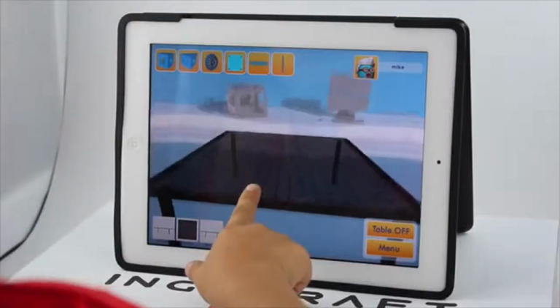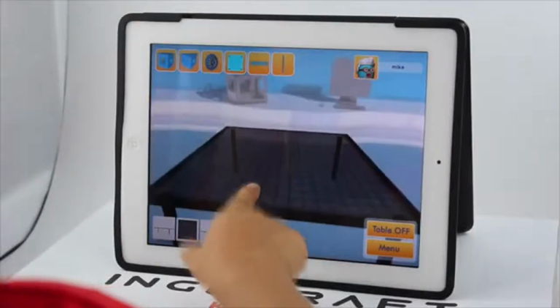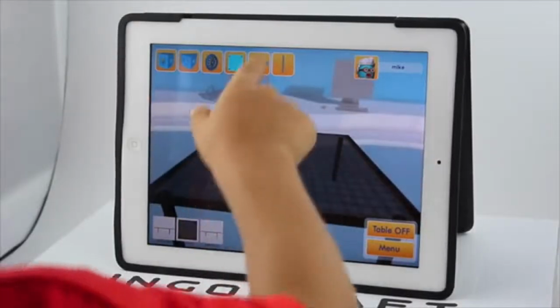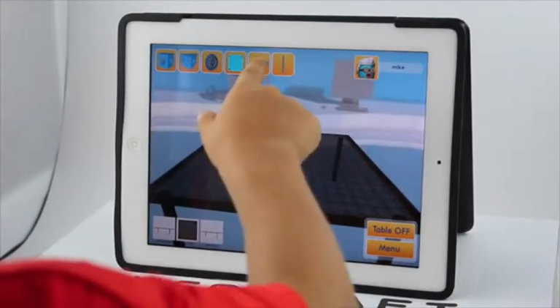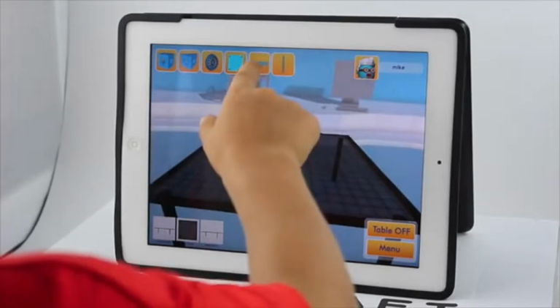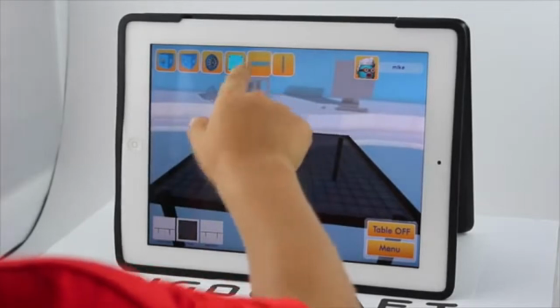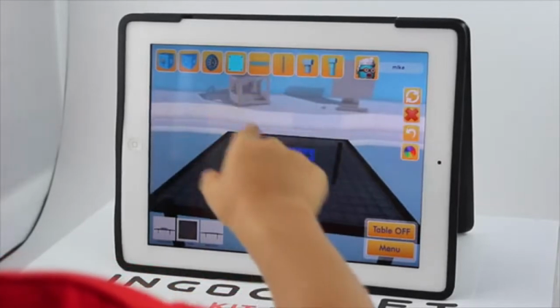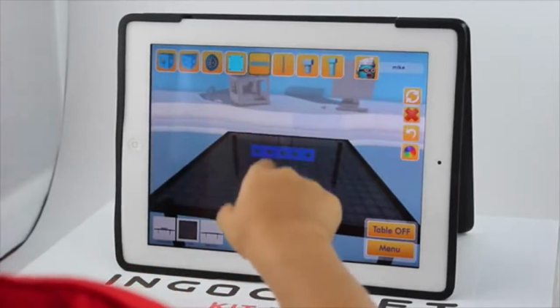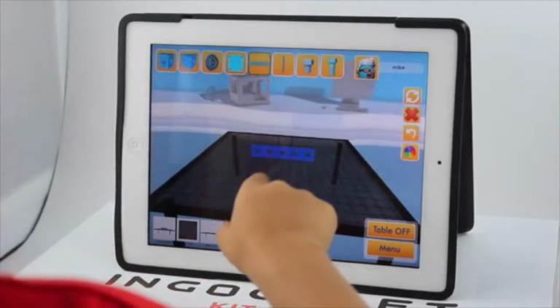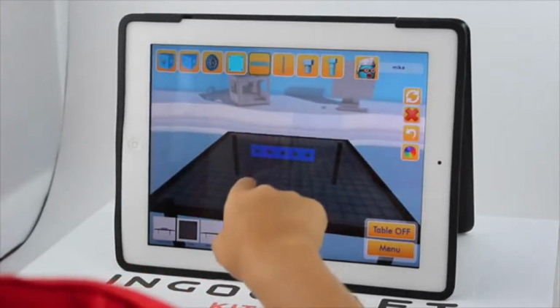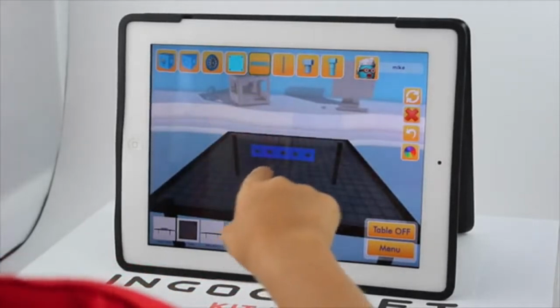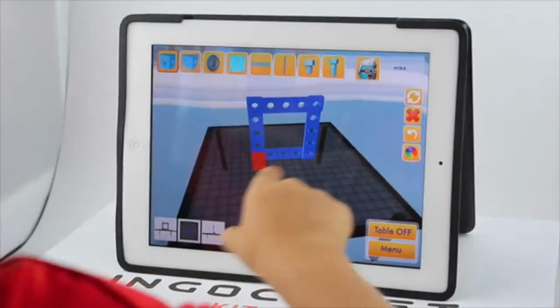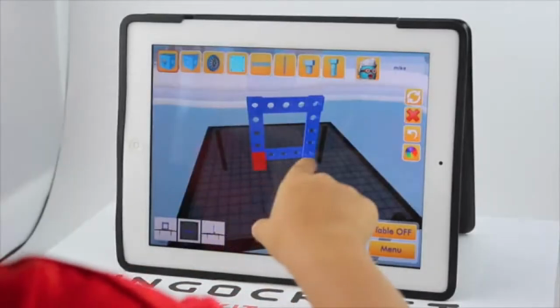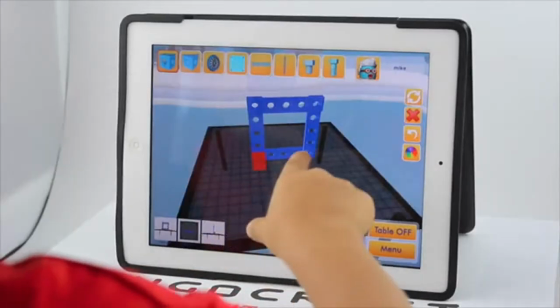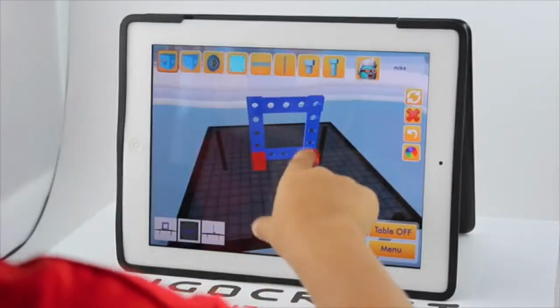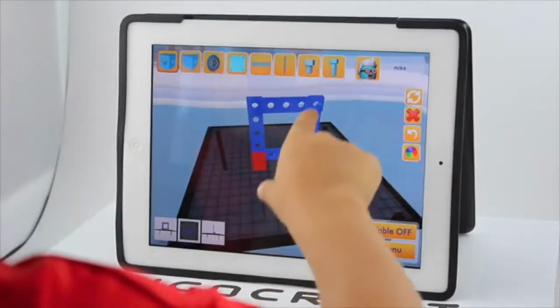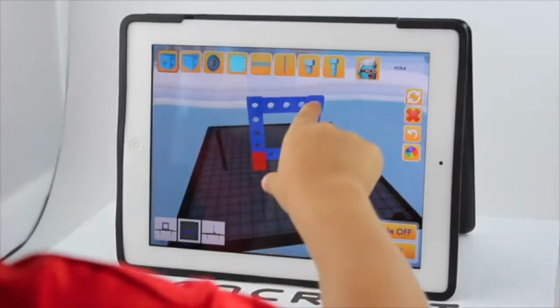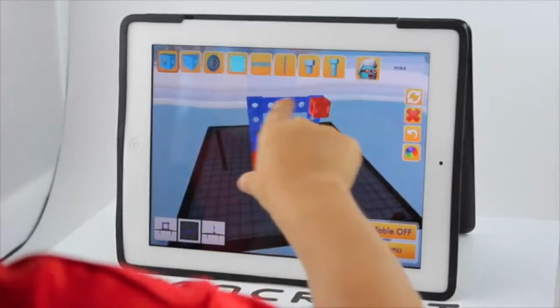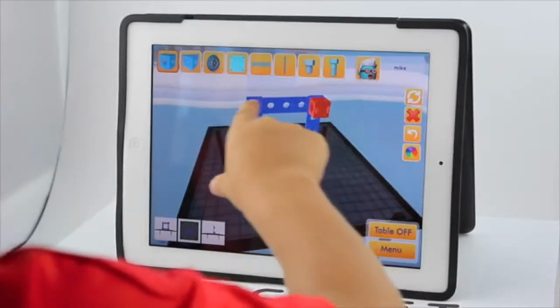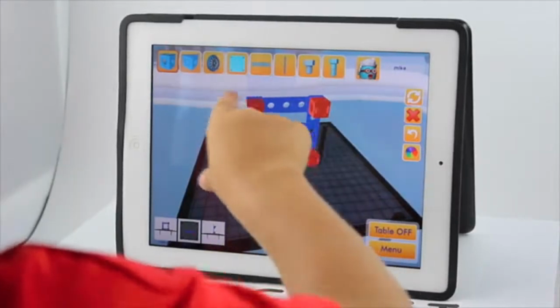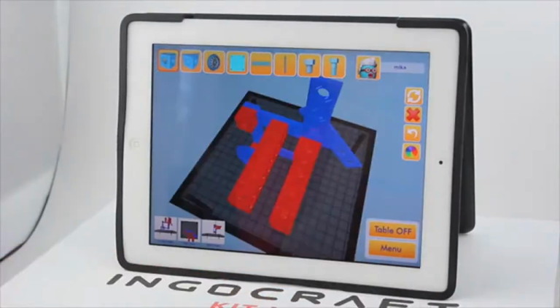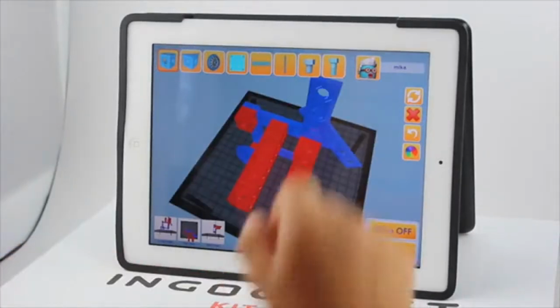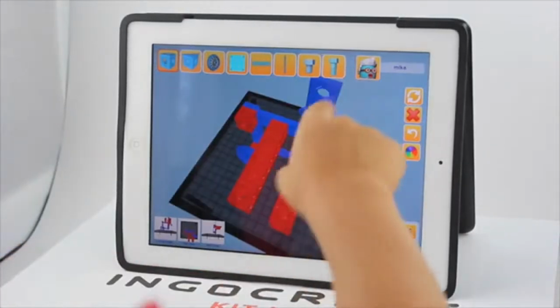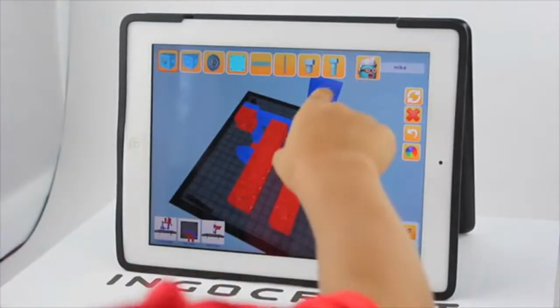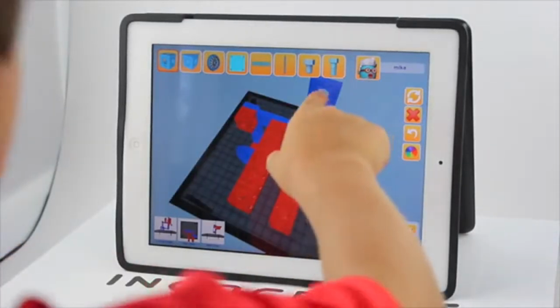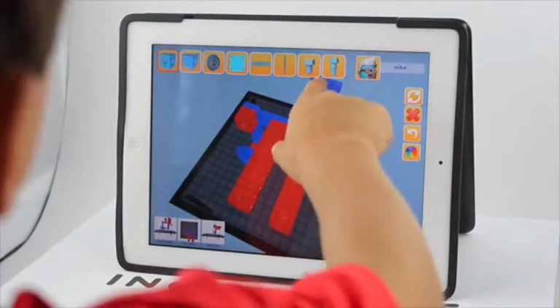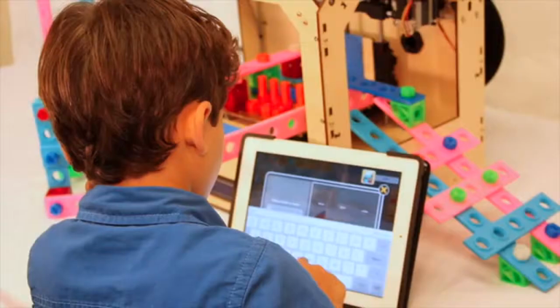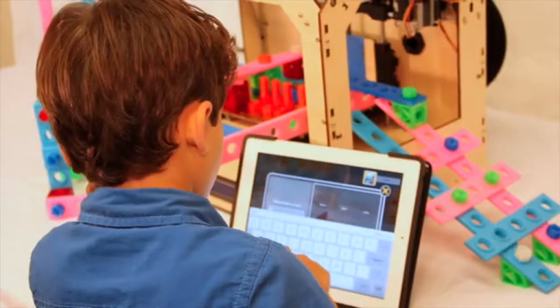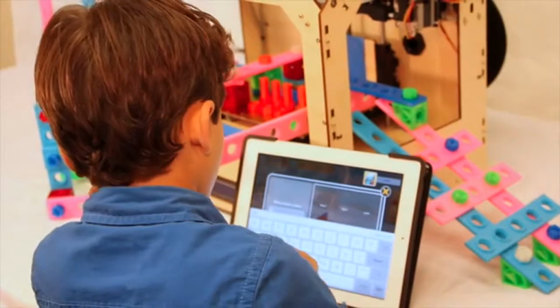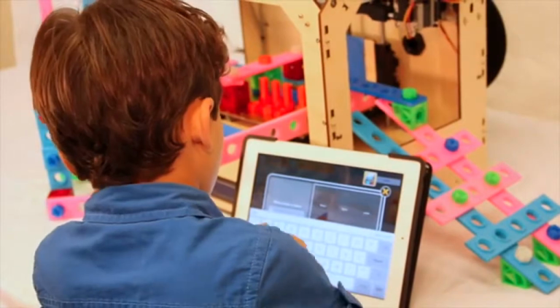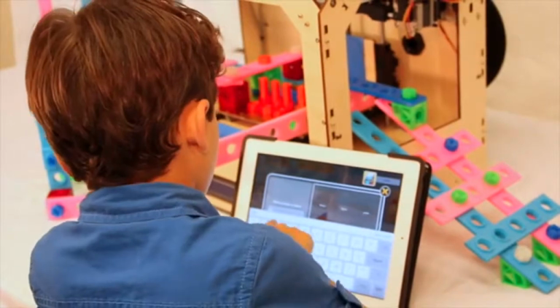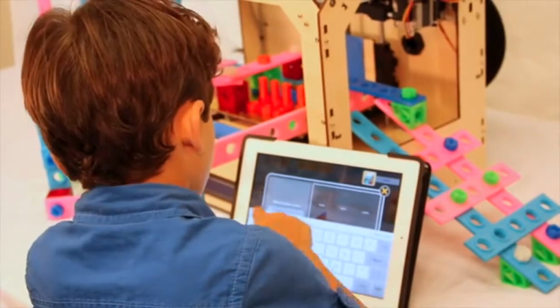Next, in free play mode, design with an unlimited supply of Ingos. Save your project, share them with others, or remix someone else's project.